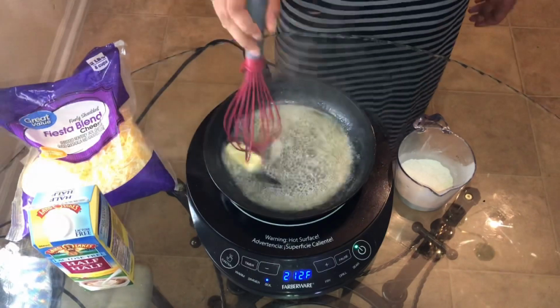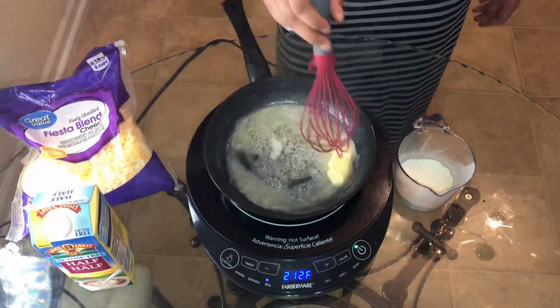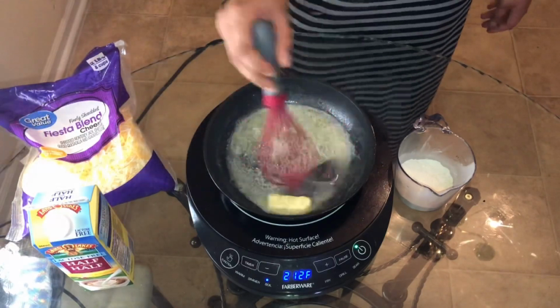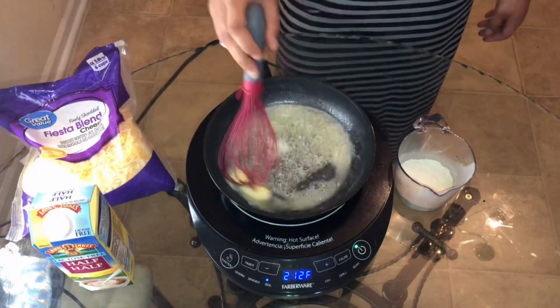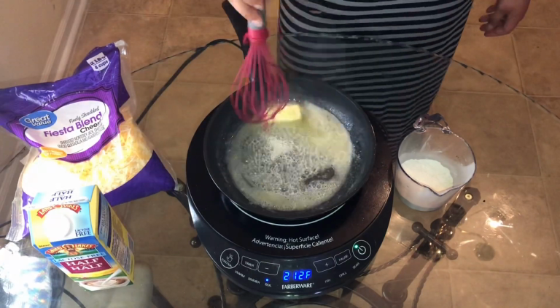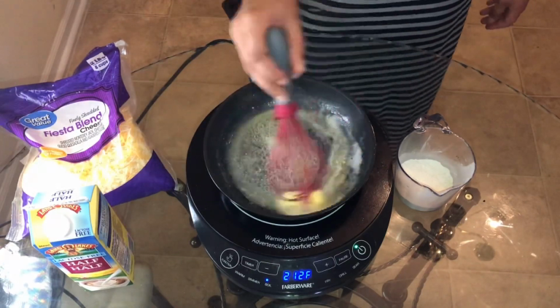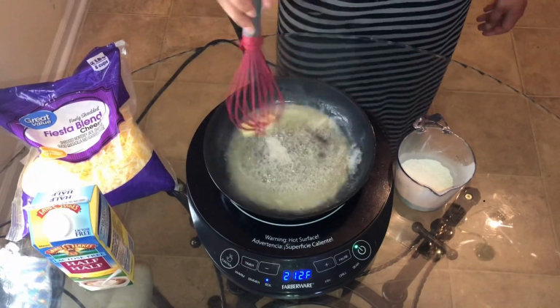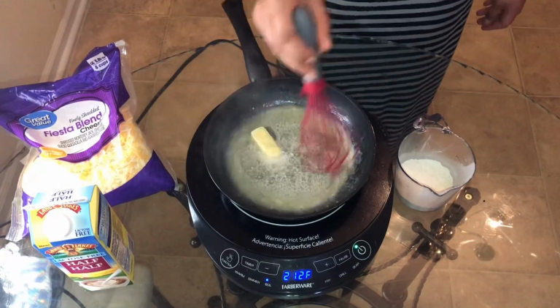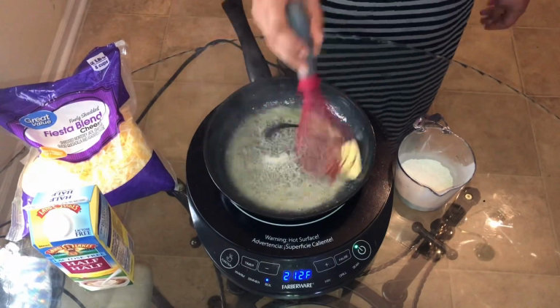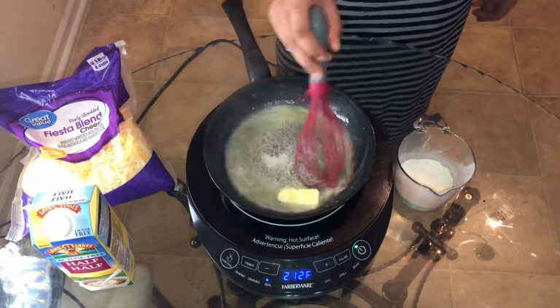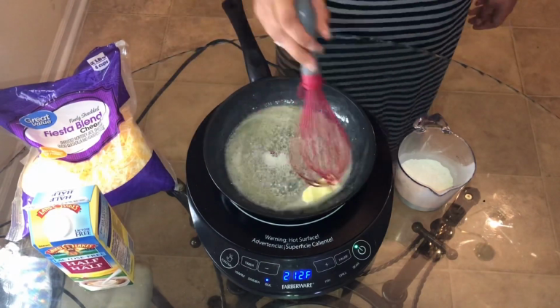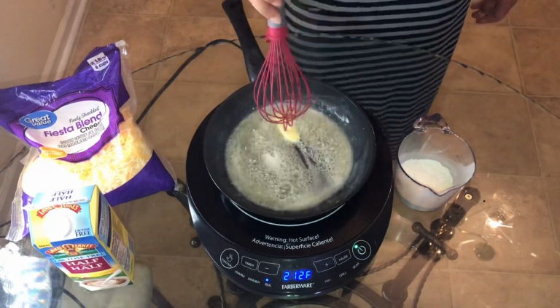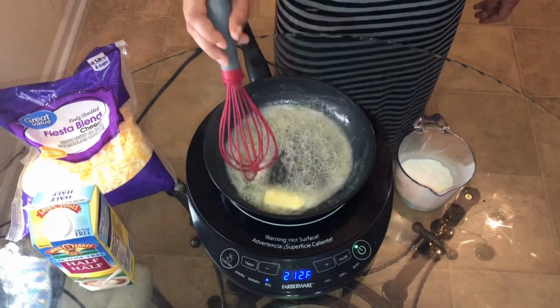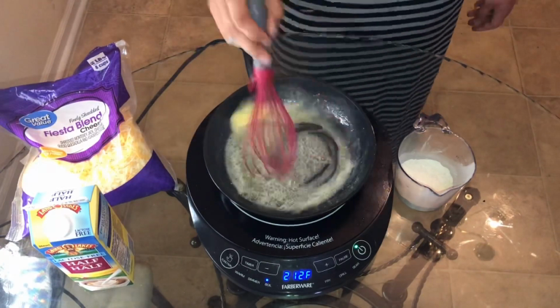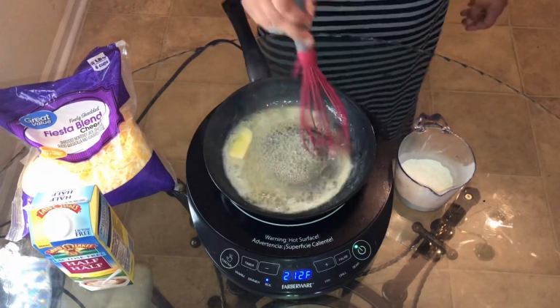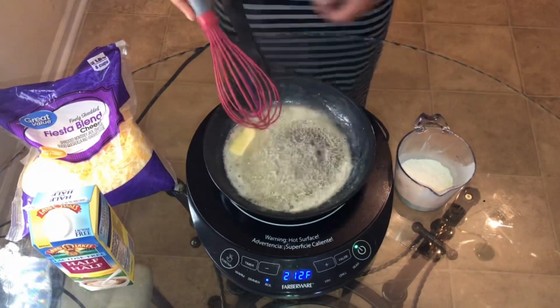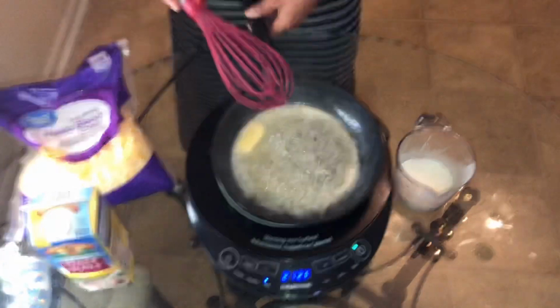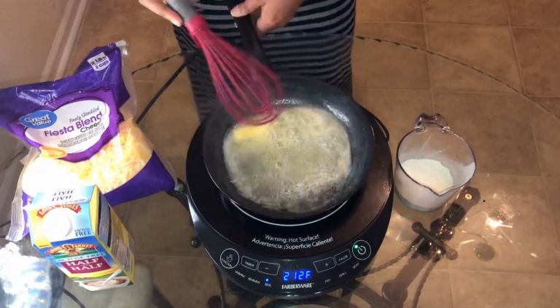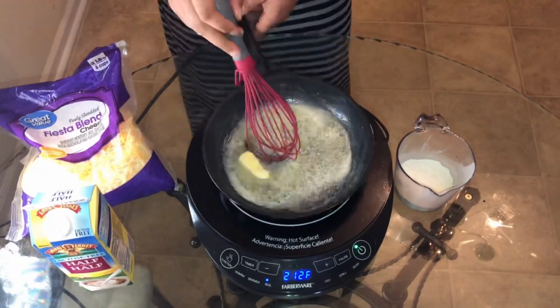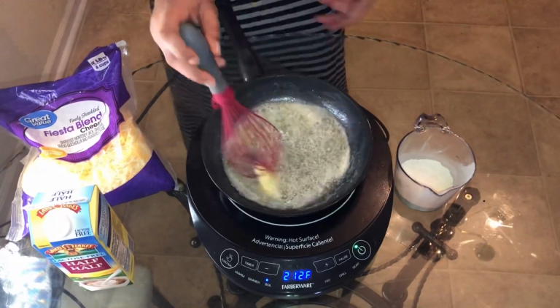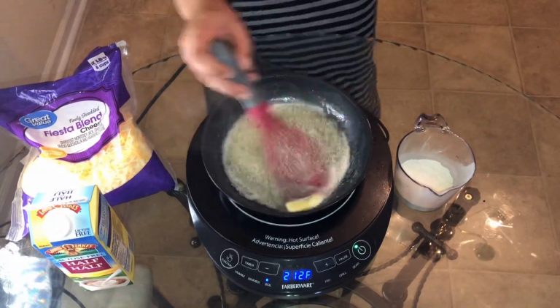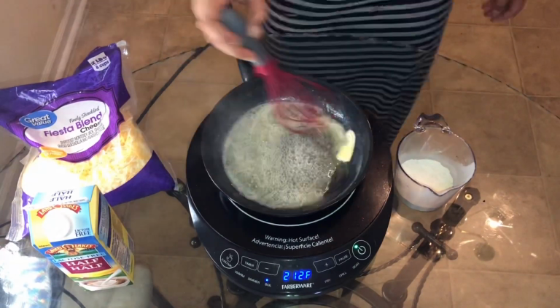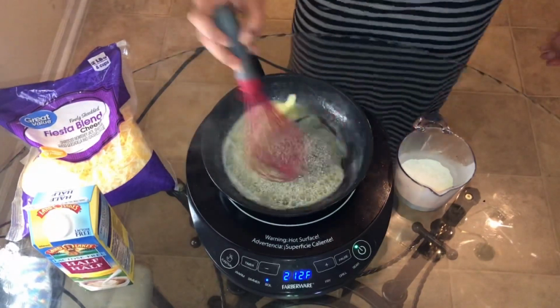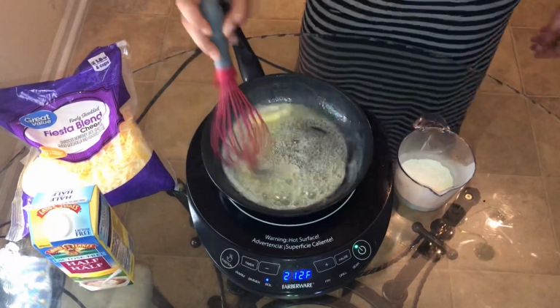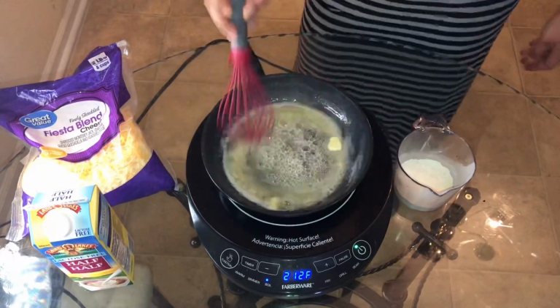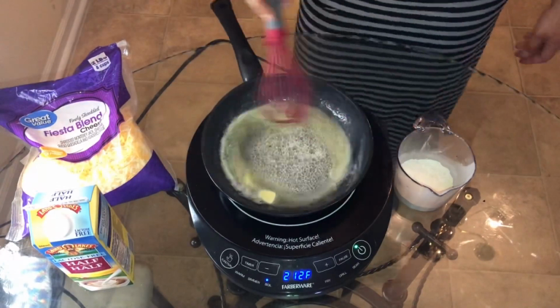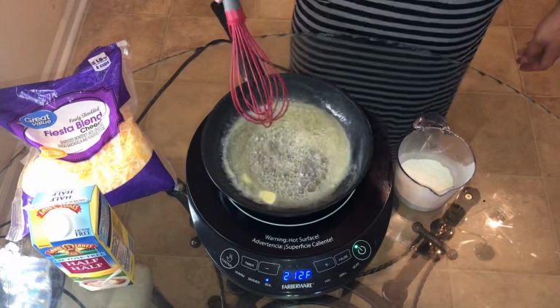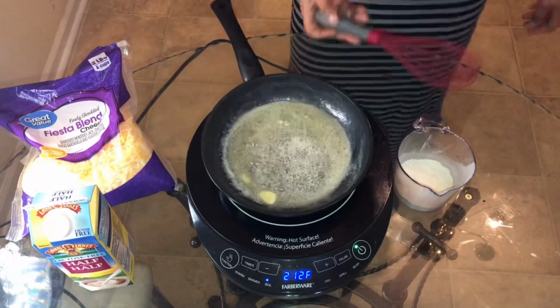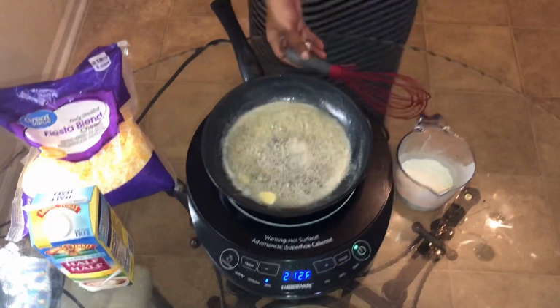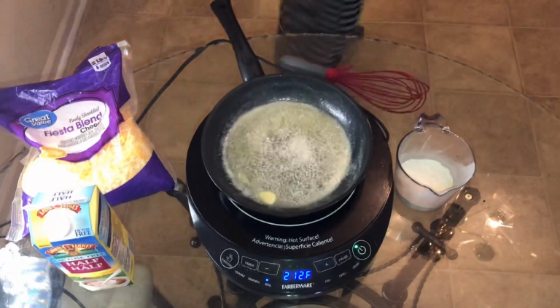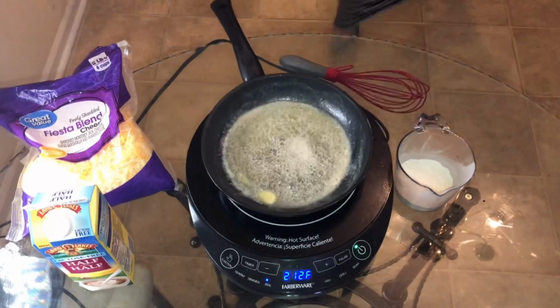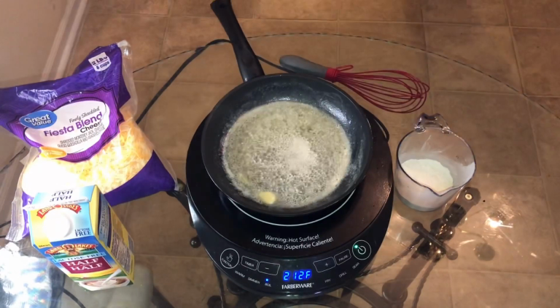Okay, what I'm doing right now is melting some butter — I'm going to make the cheese sauce.